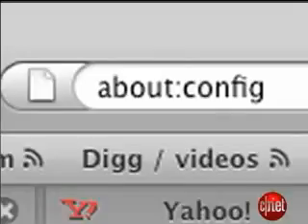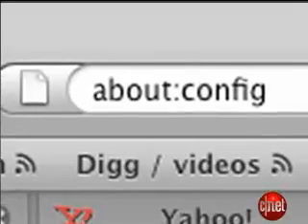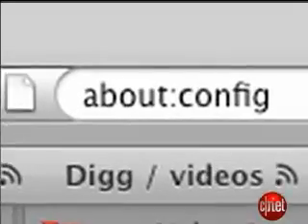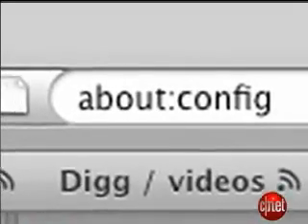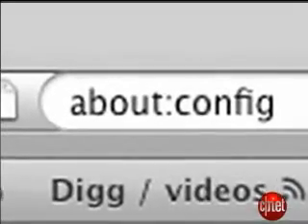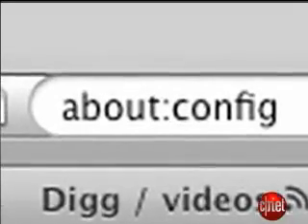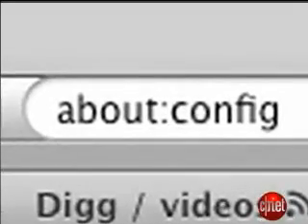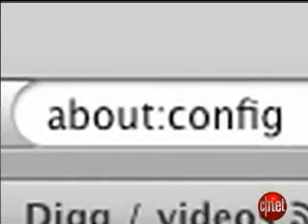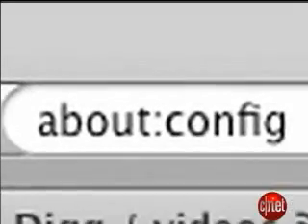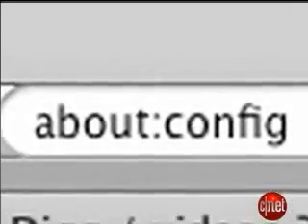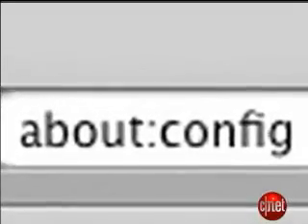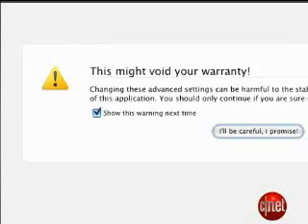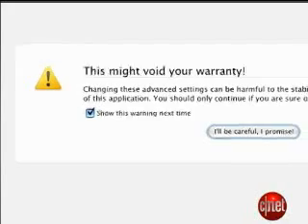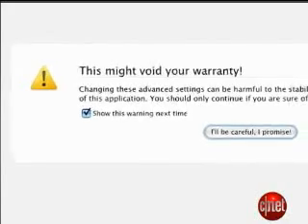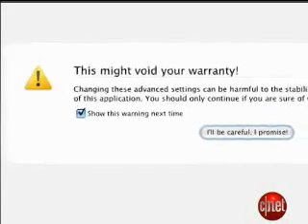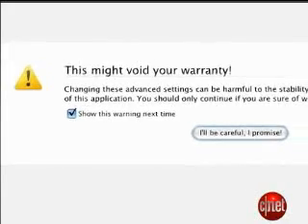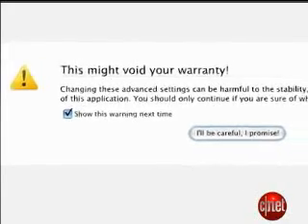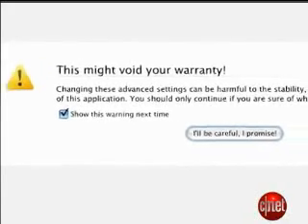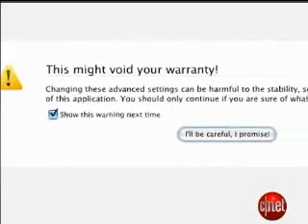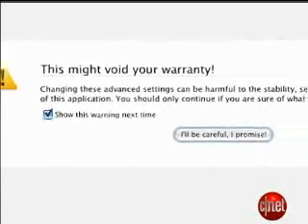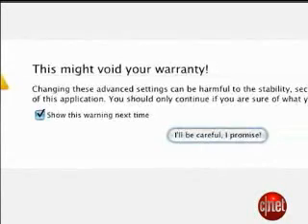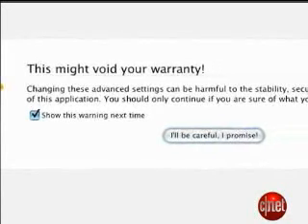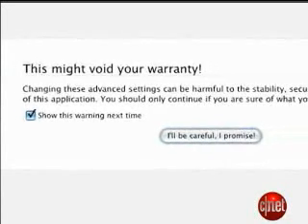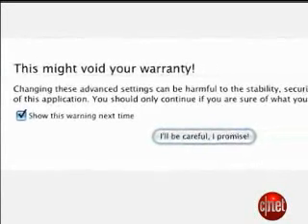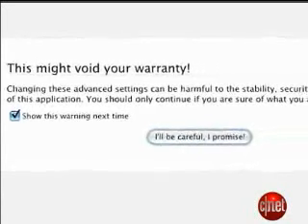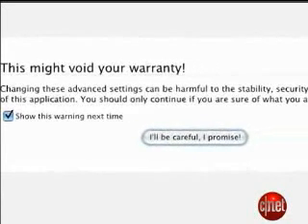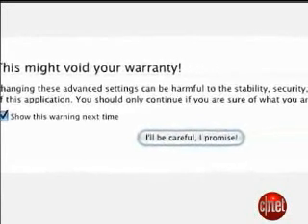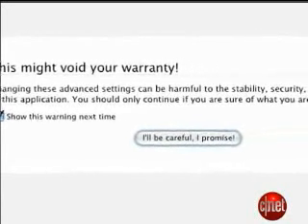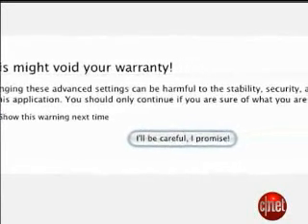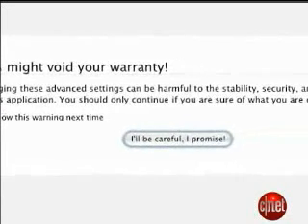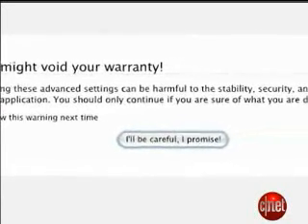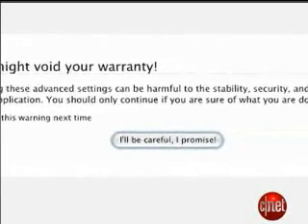Of course, if you don't like it, there's no easy way to turn it off — hence the brouhaha.